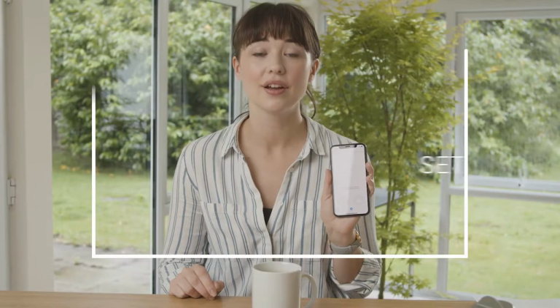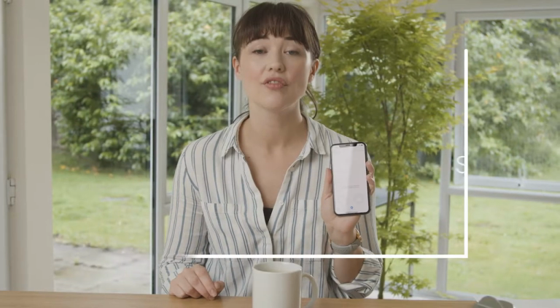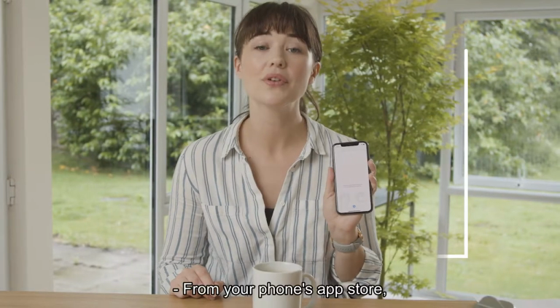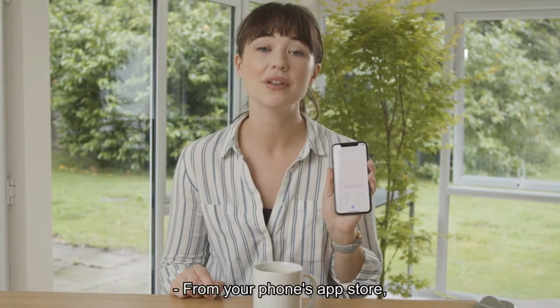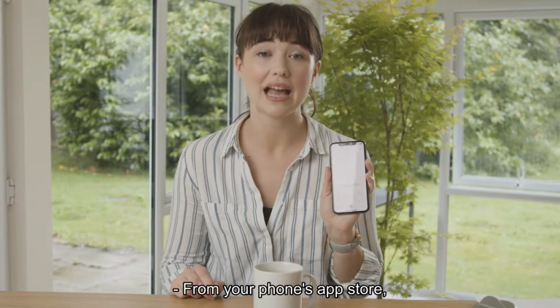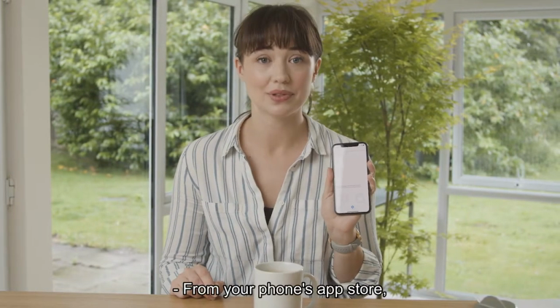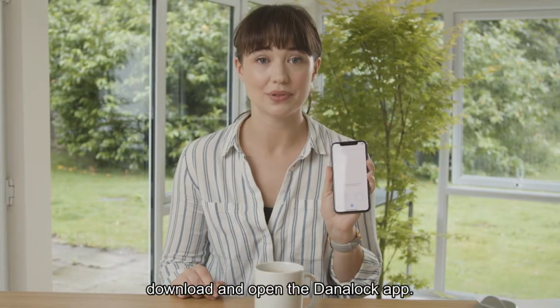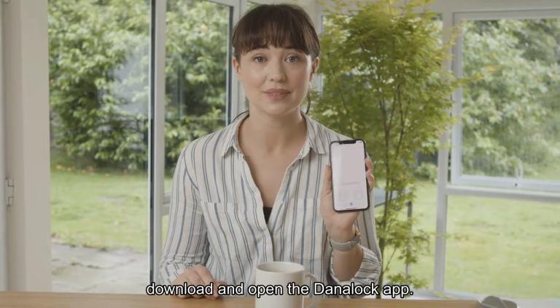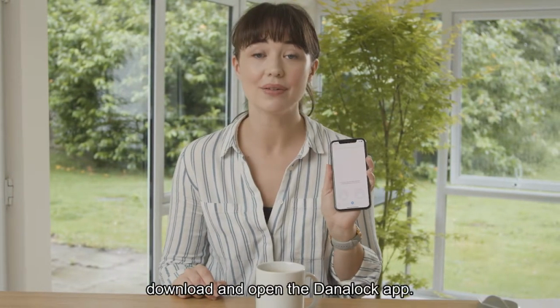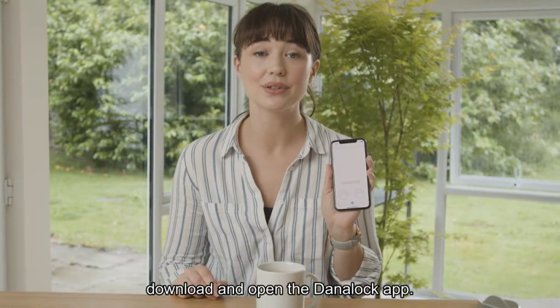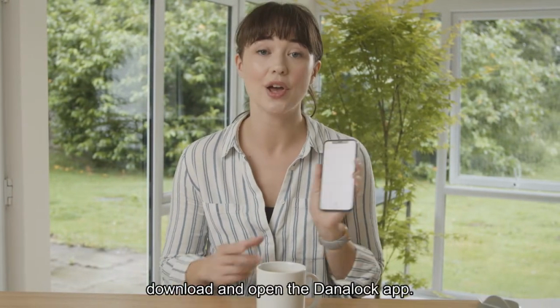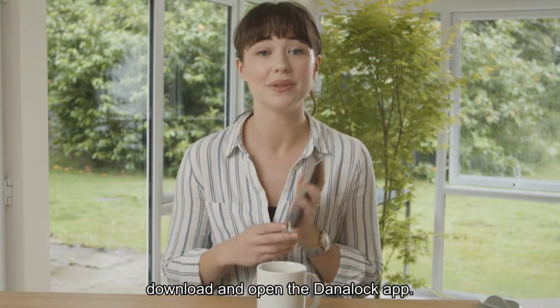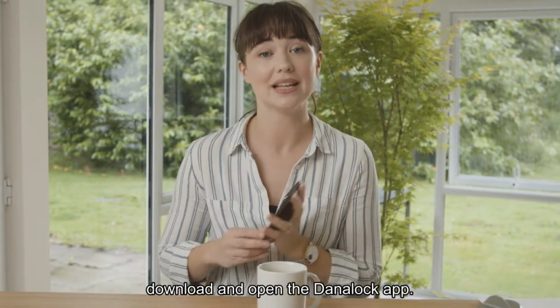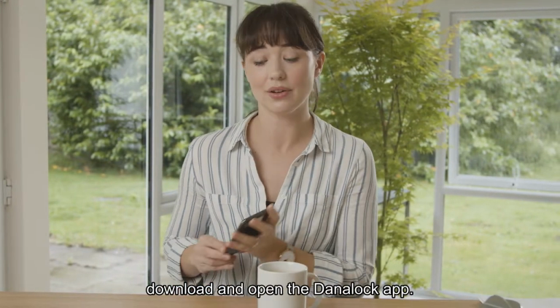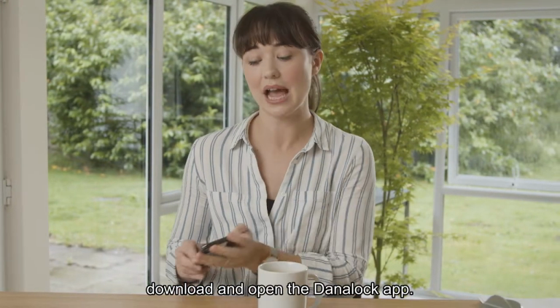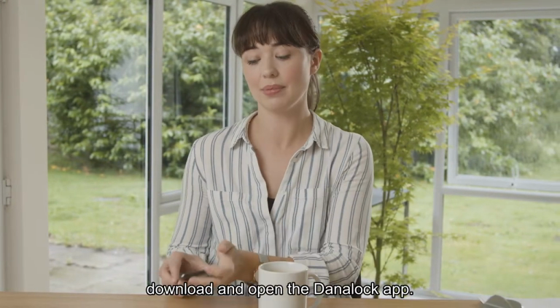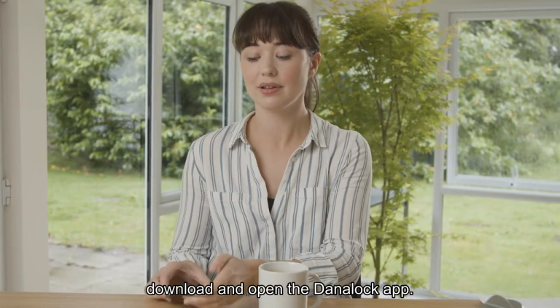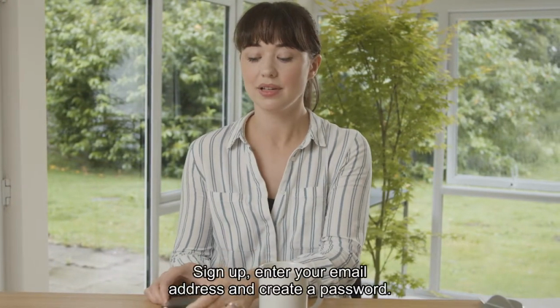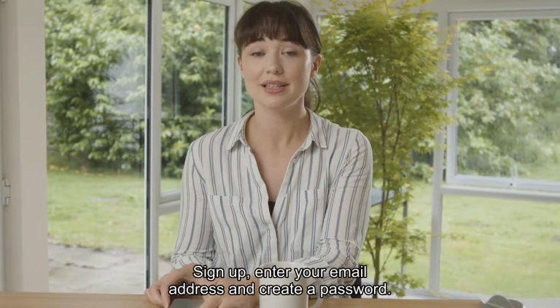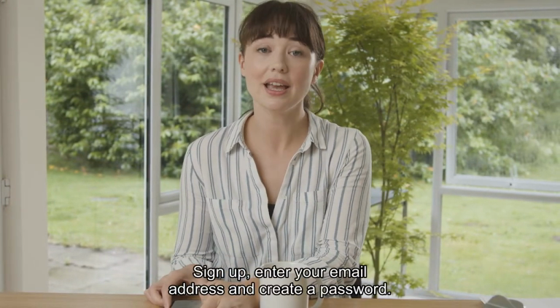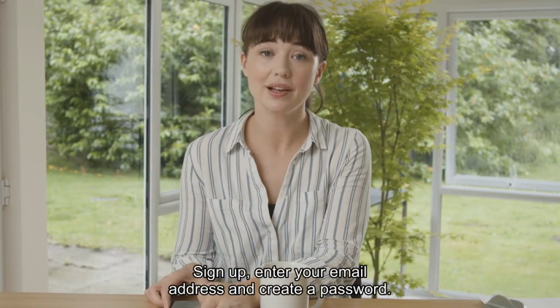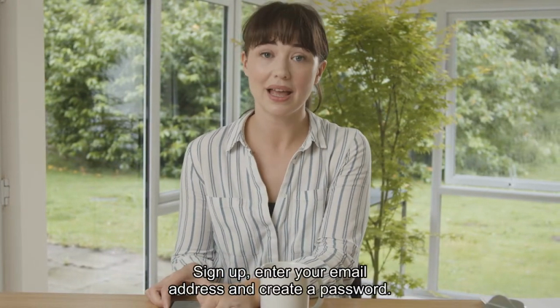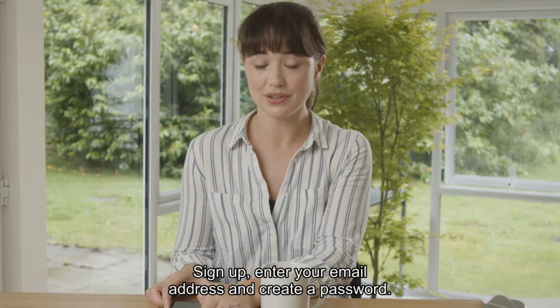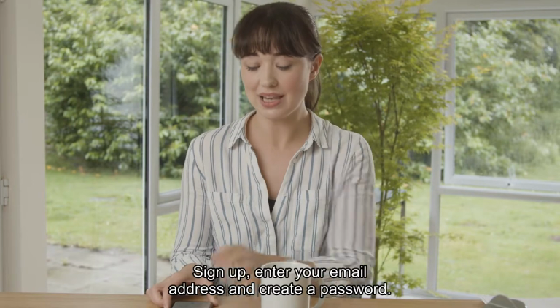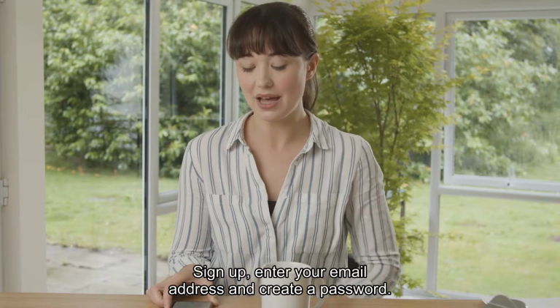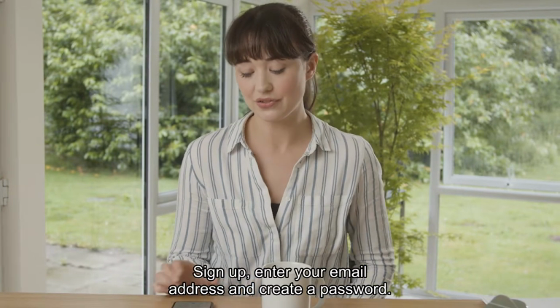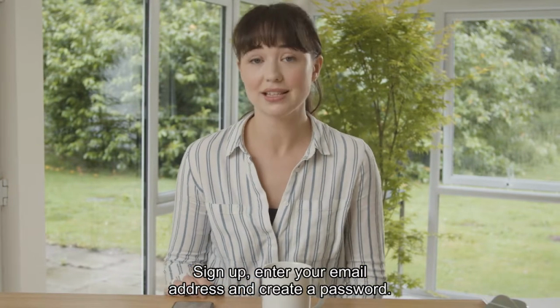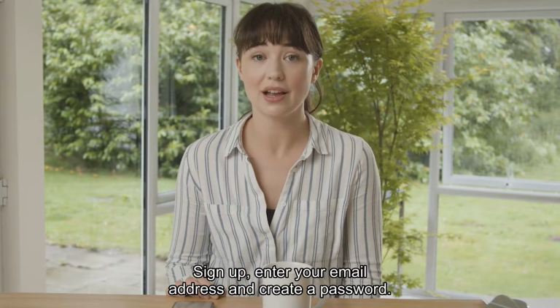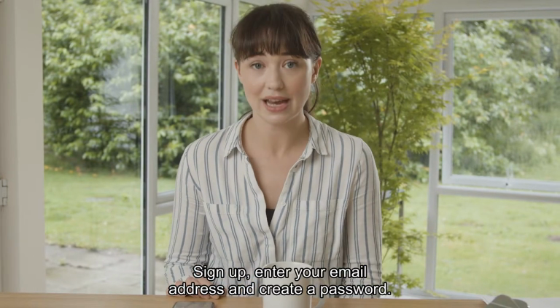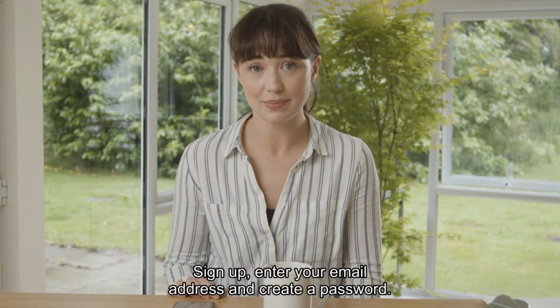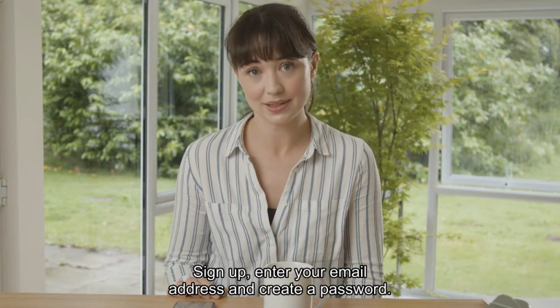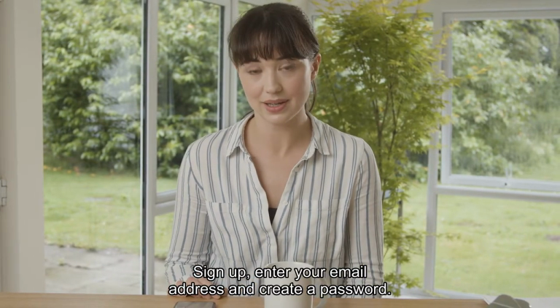From your phone's app store, download and open the Danaloc app. Sign up, enter your email address and create a password.